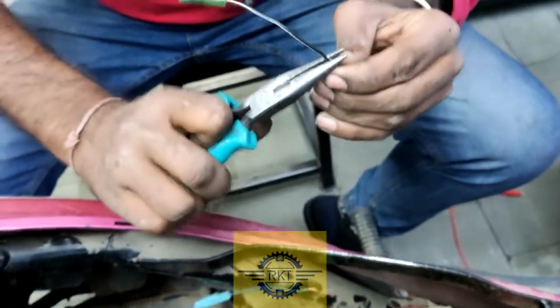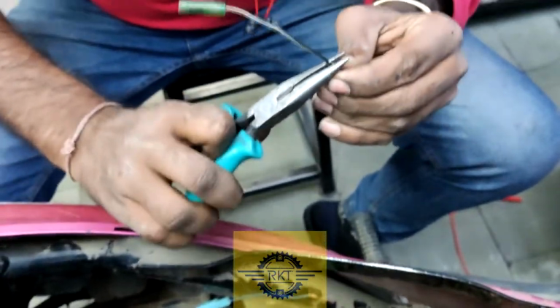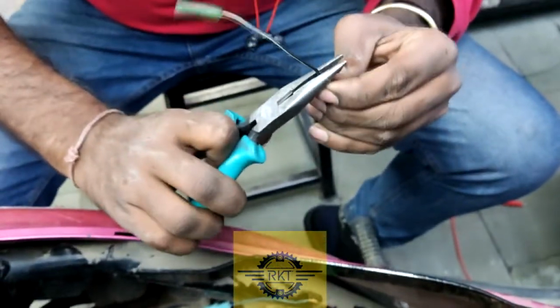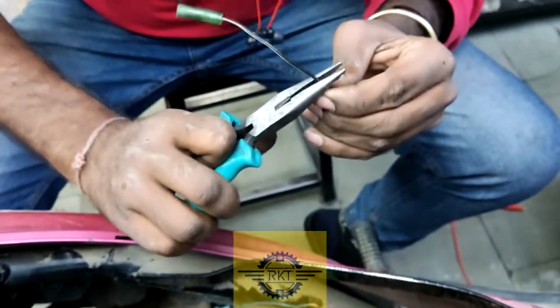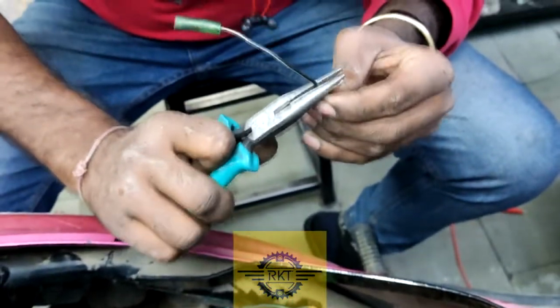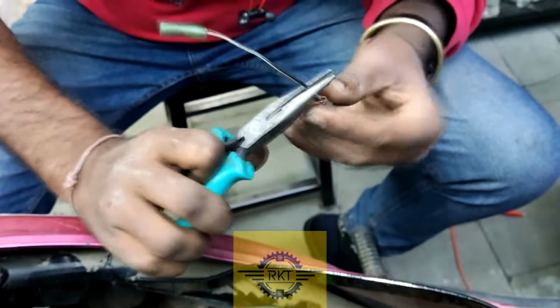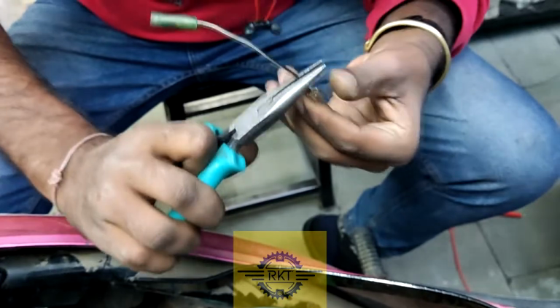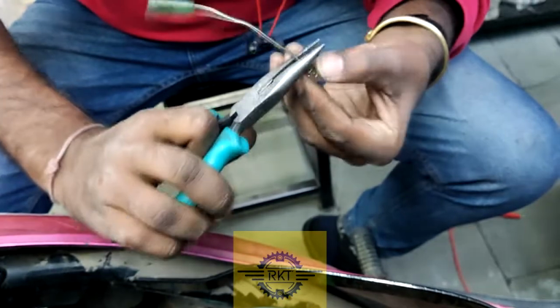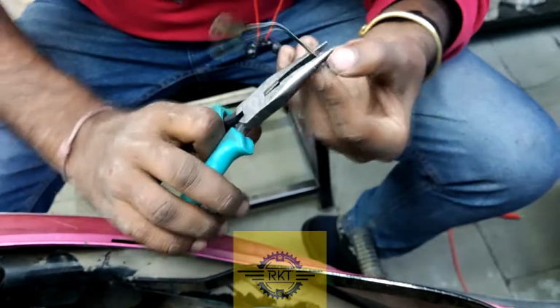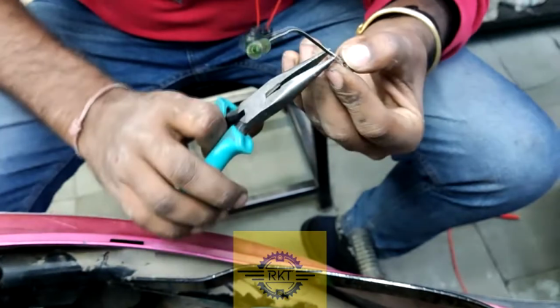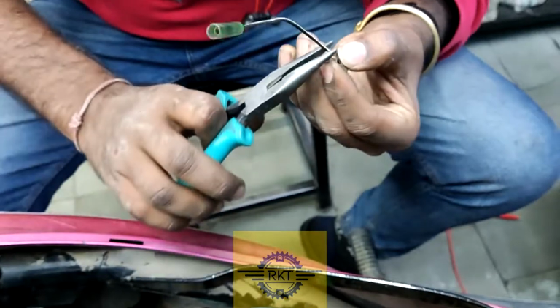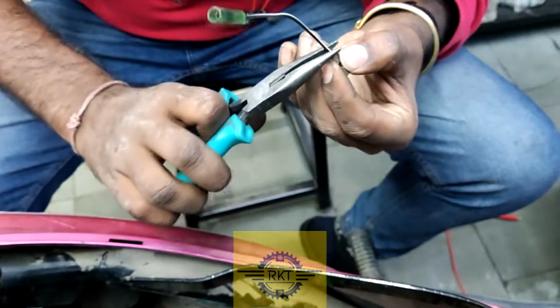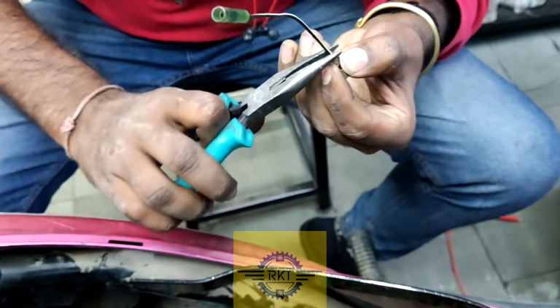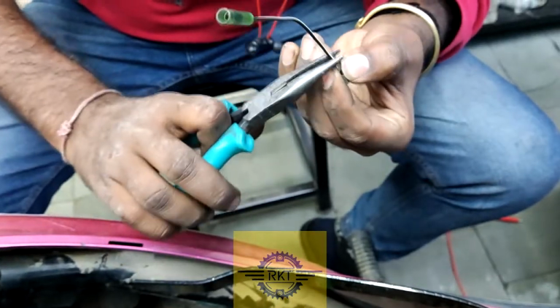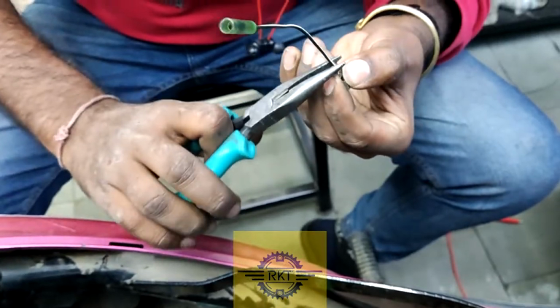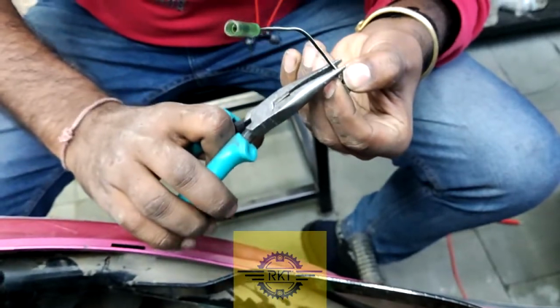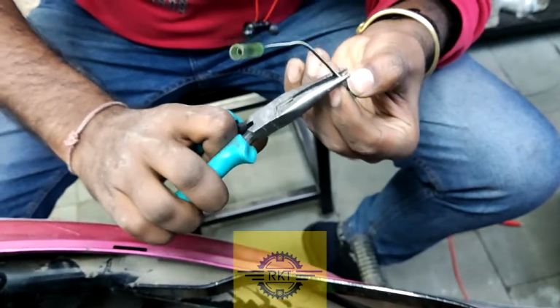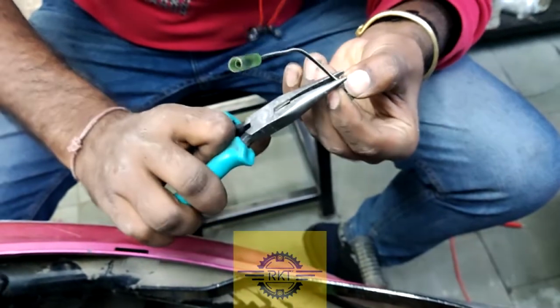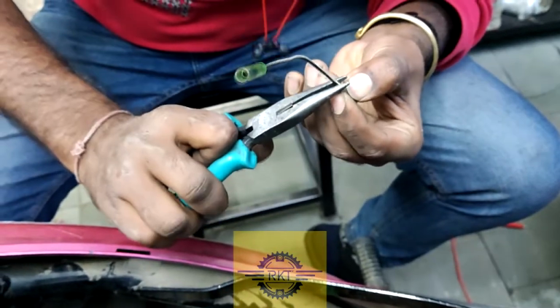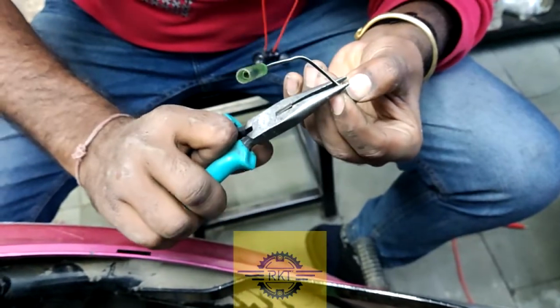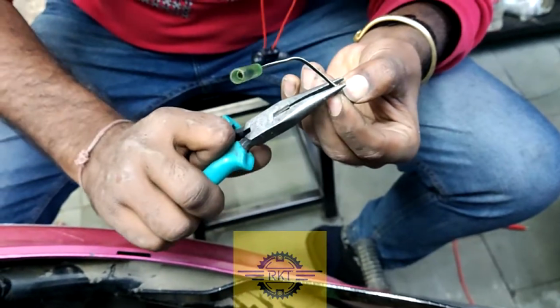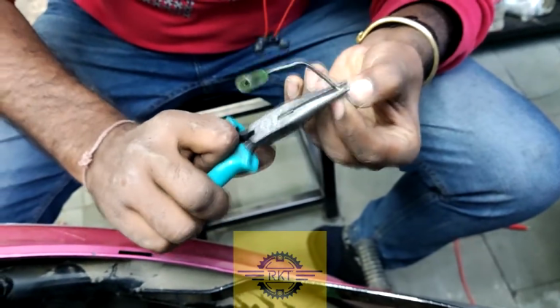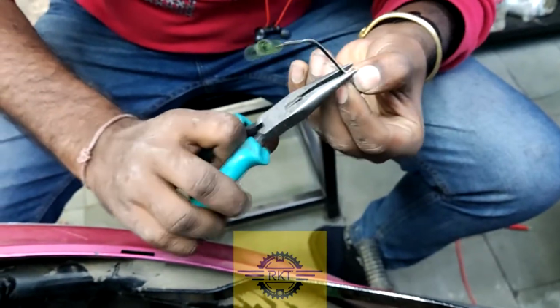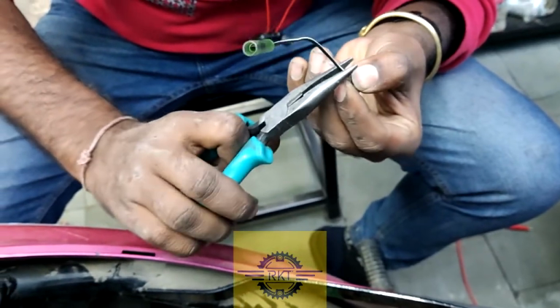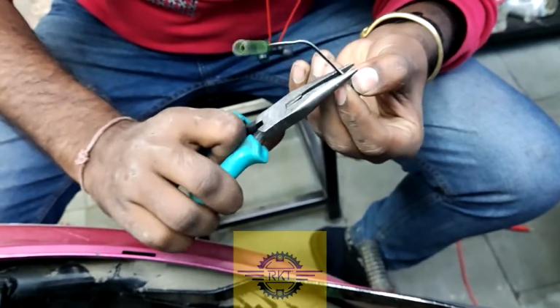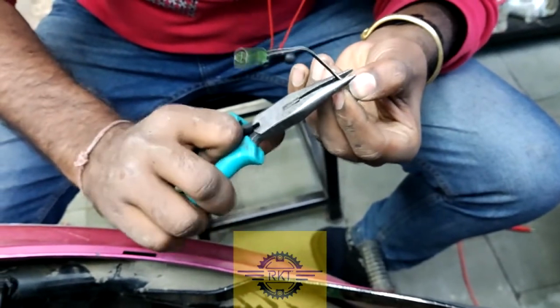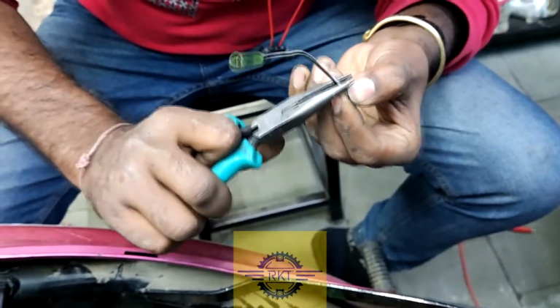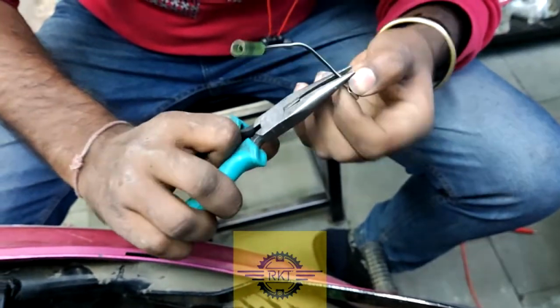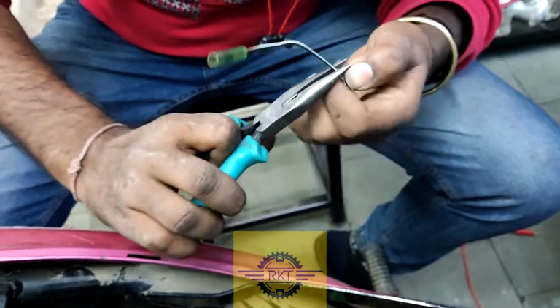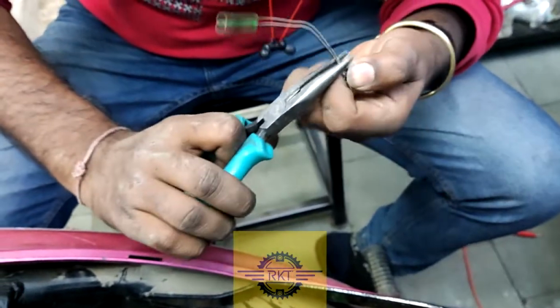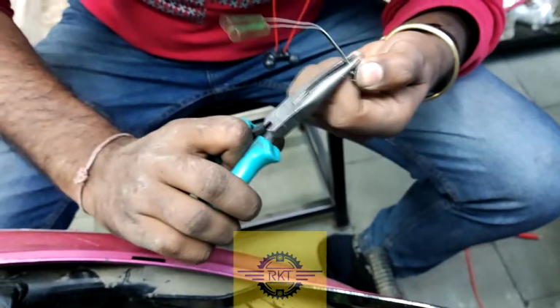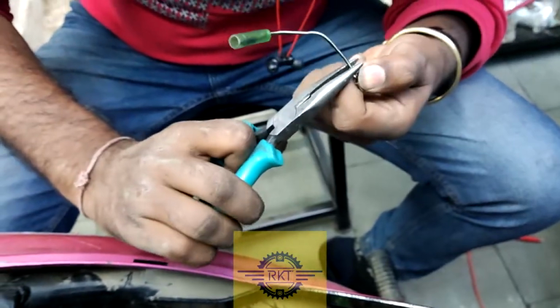Hit the knock player with the horn clip so the wire will be tight.